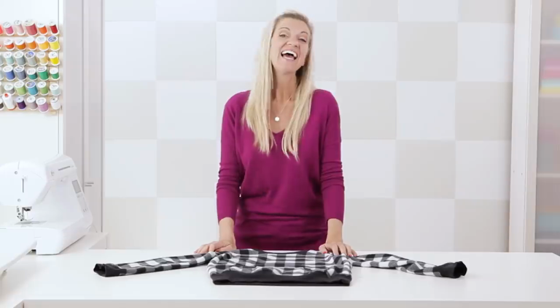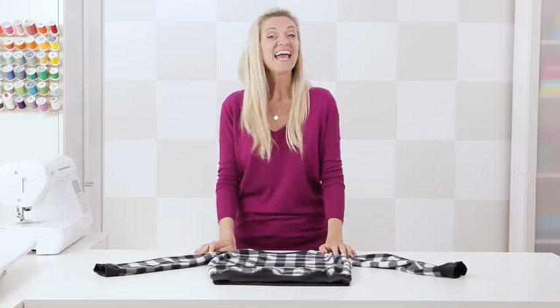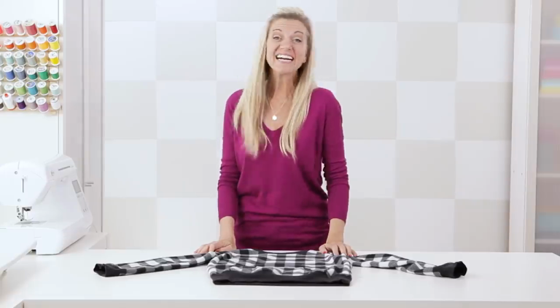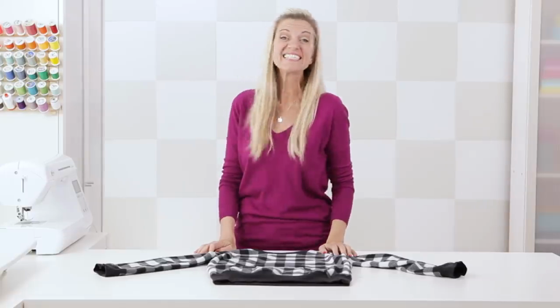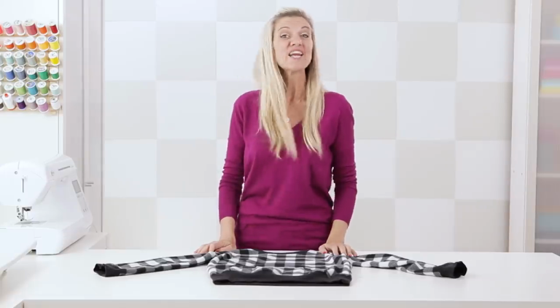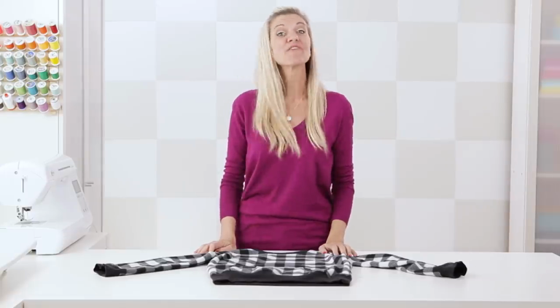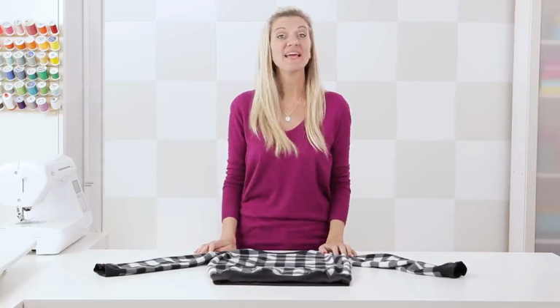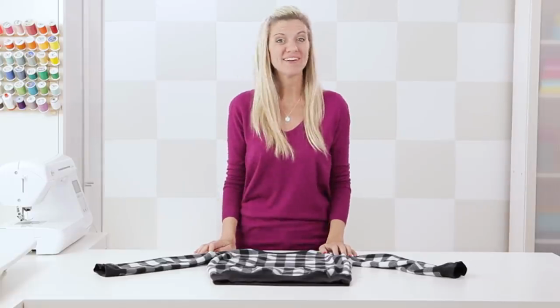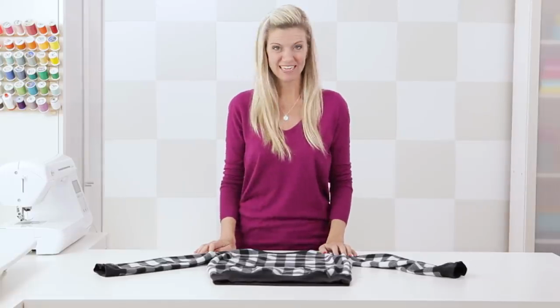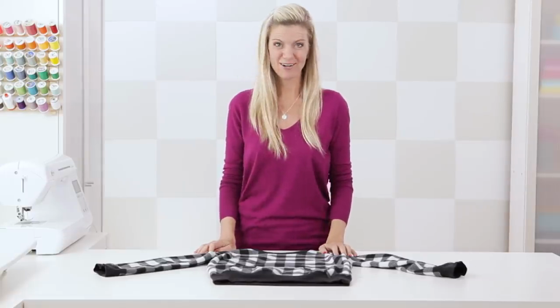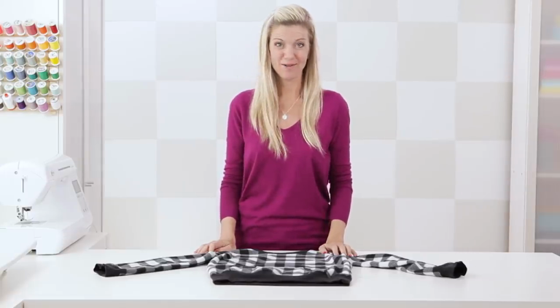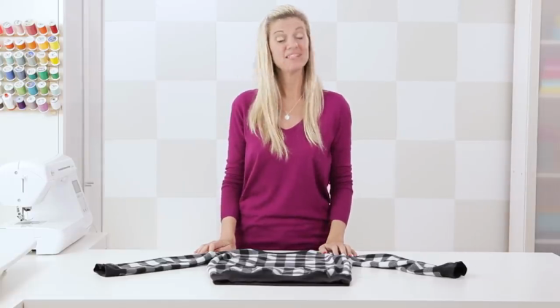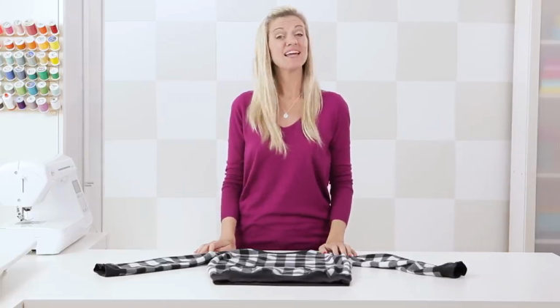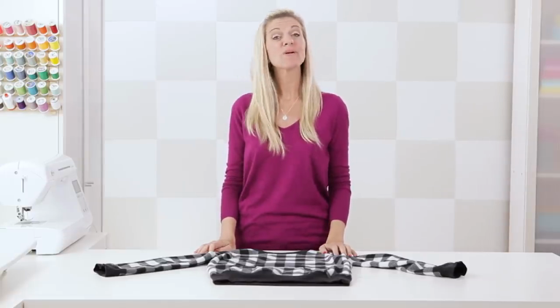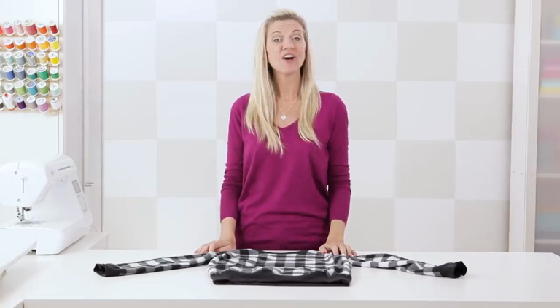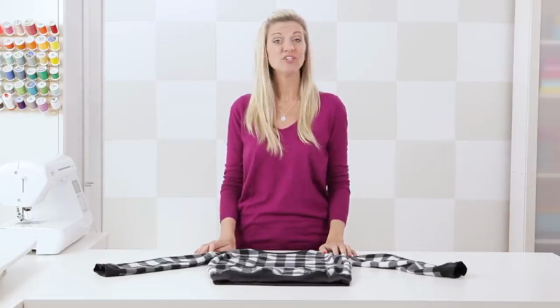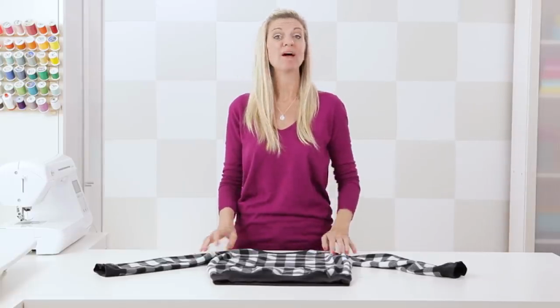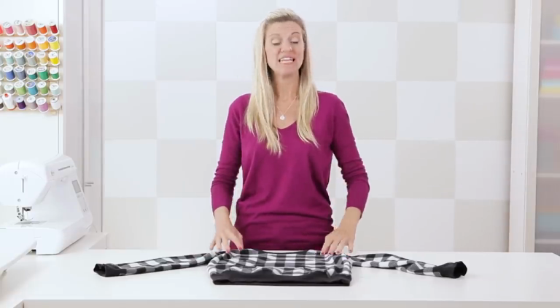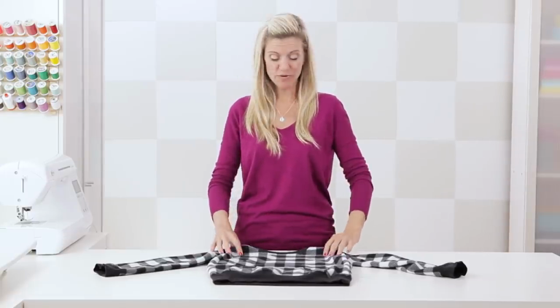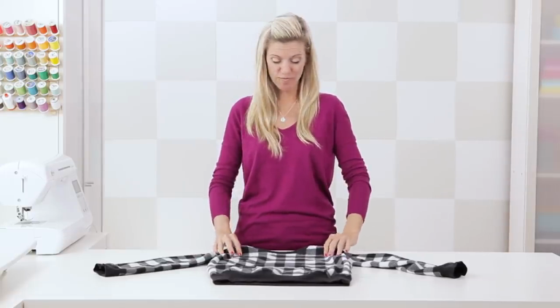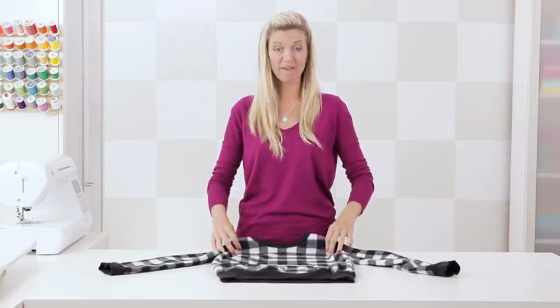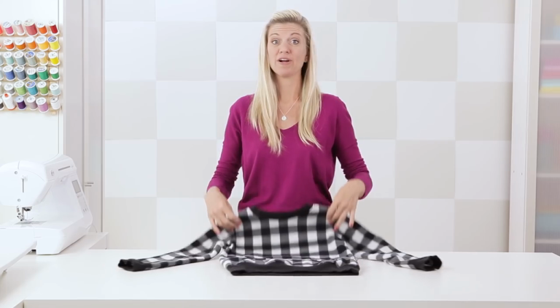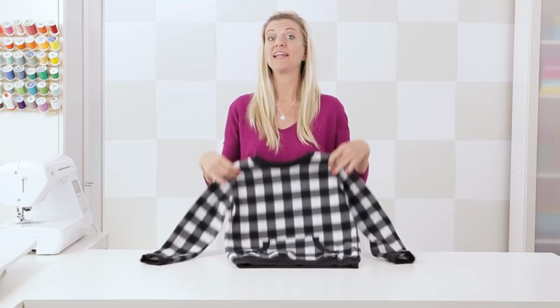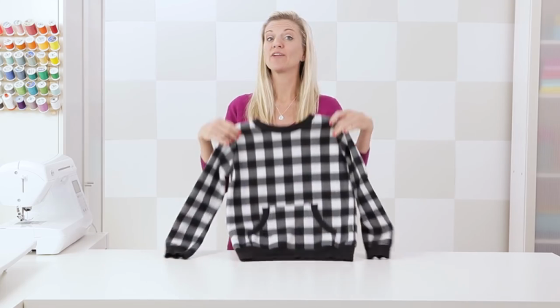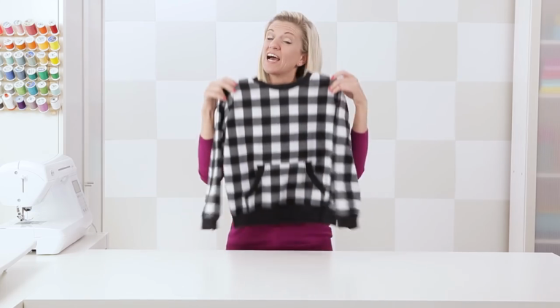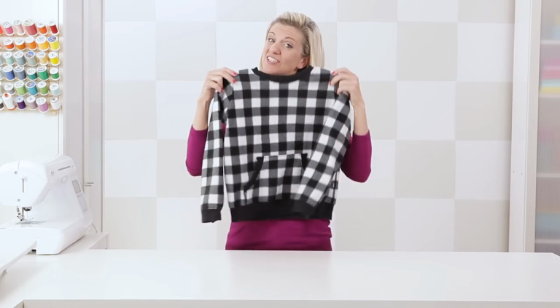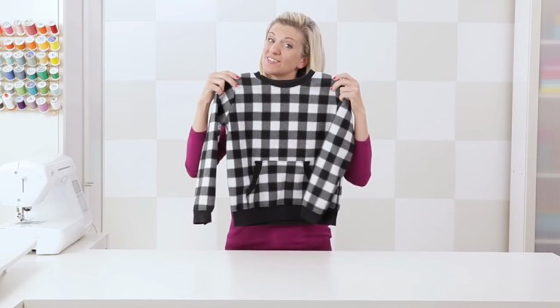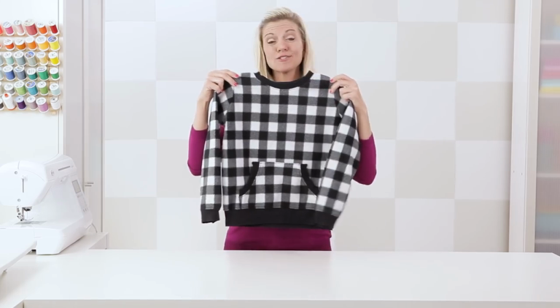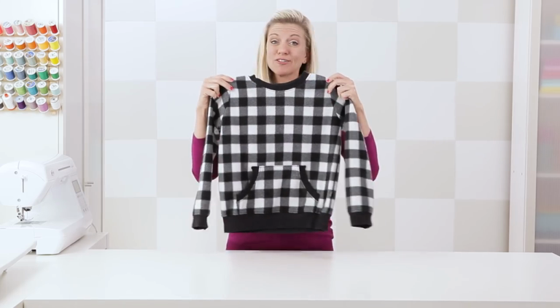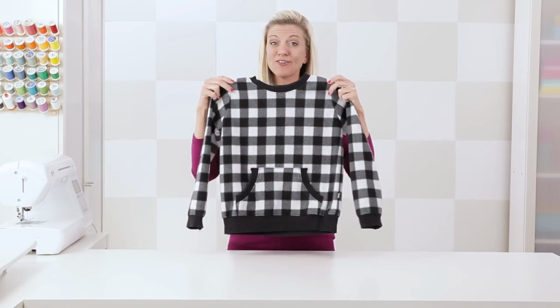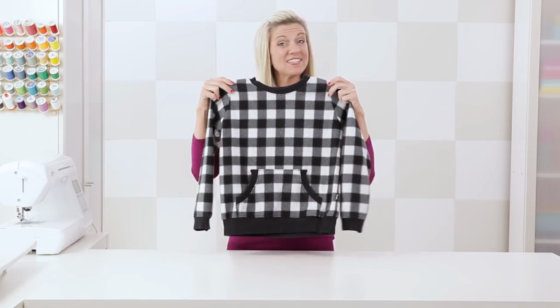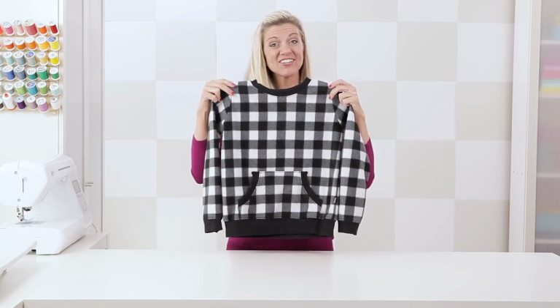Hey guys, it's Dana from MadeEveryday.com and today I want to talk to you about knit ribbing fabric and how to attach it to a sweatshirt or a t-shirt.